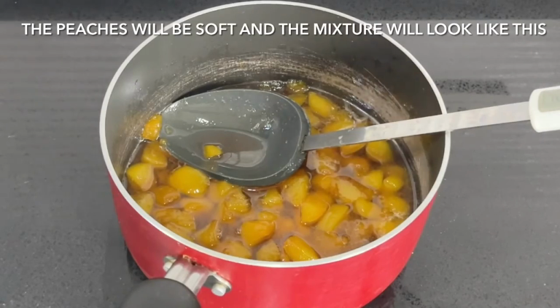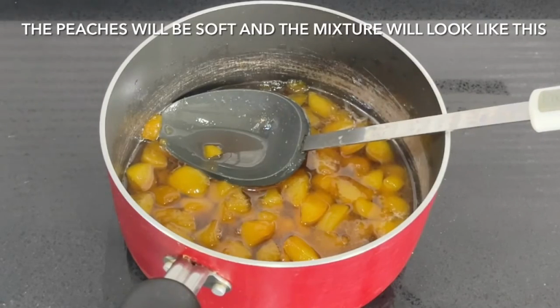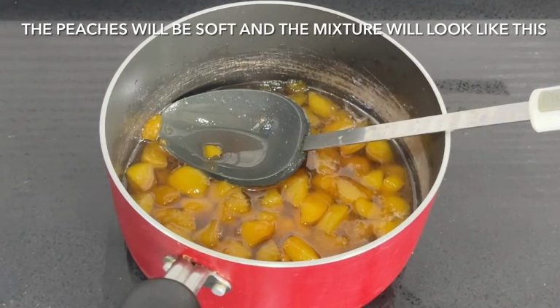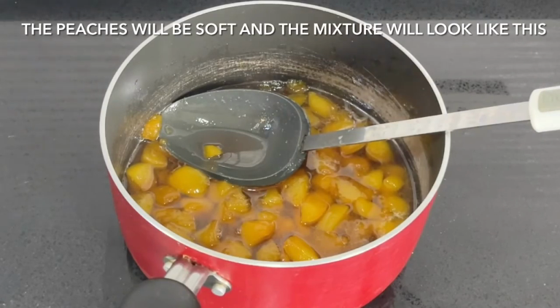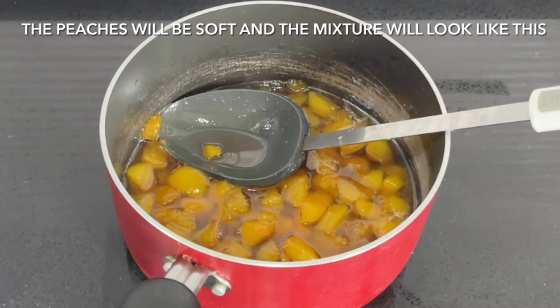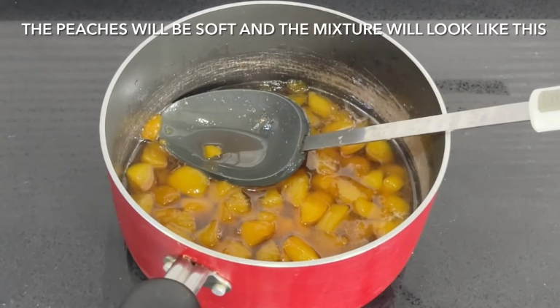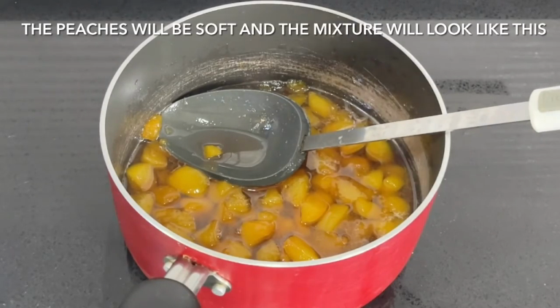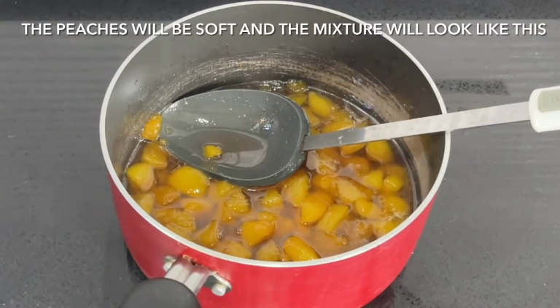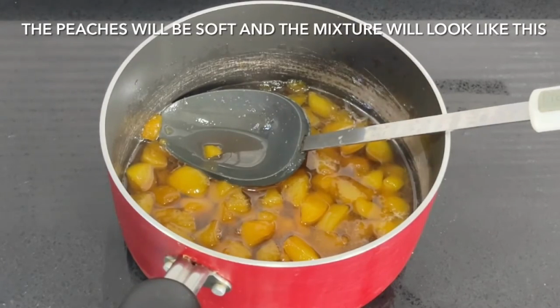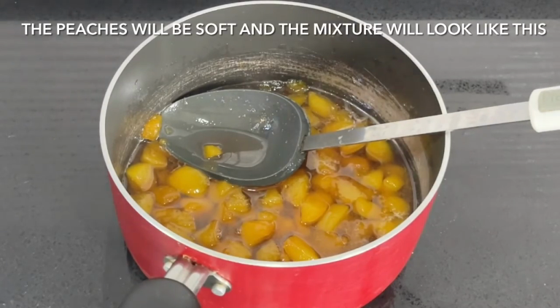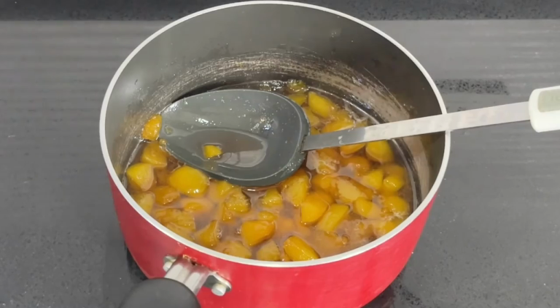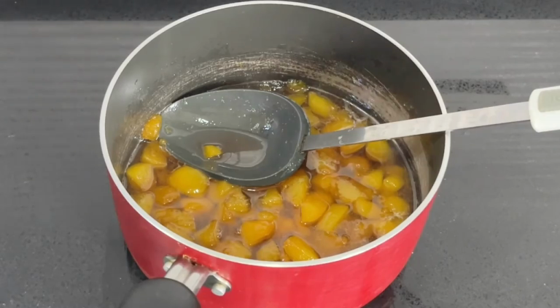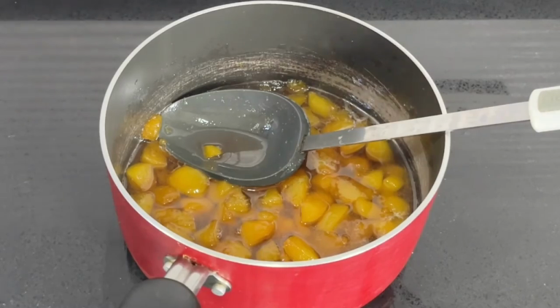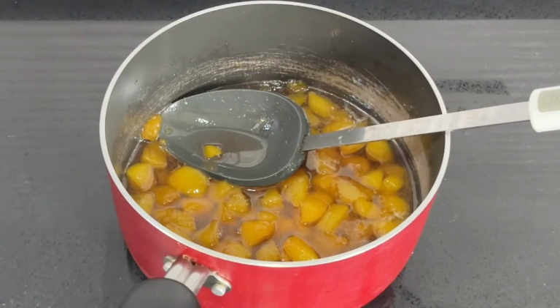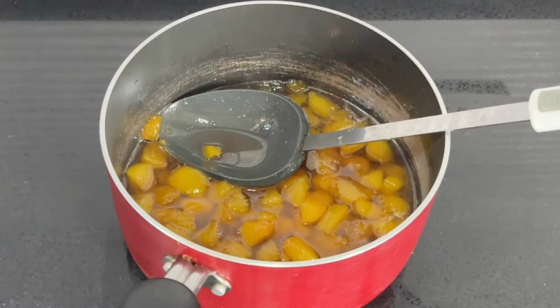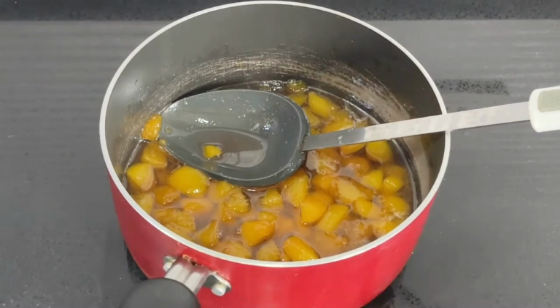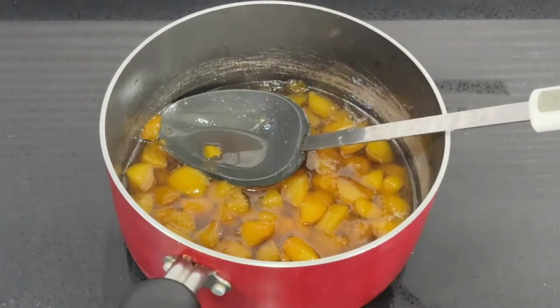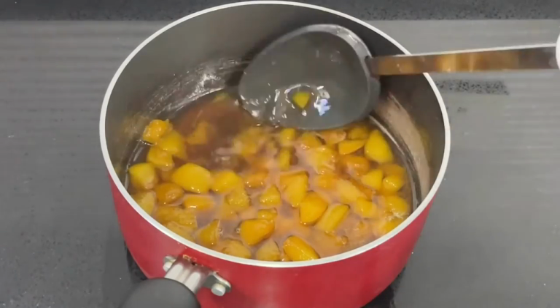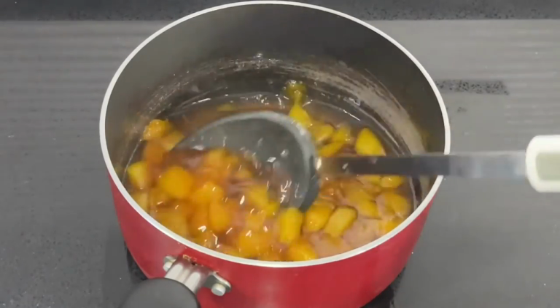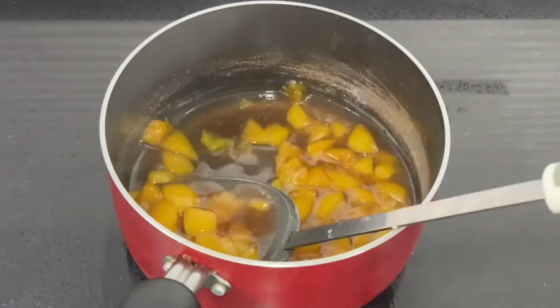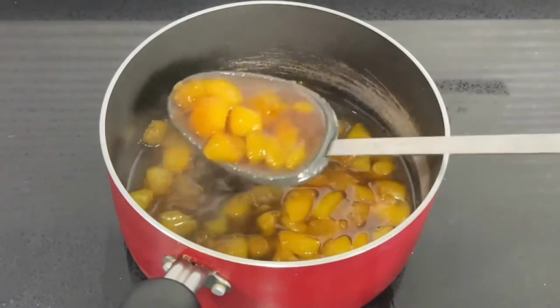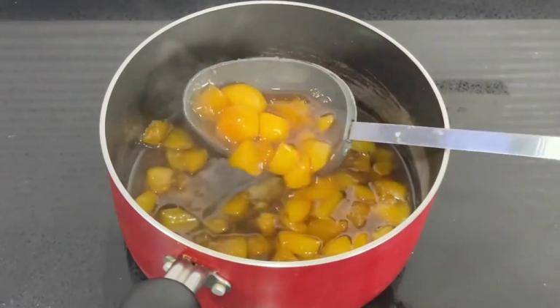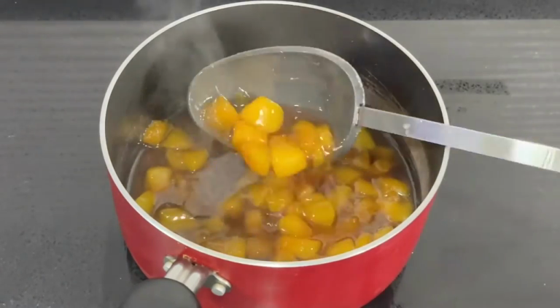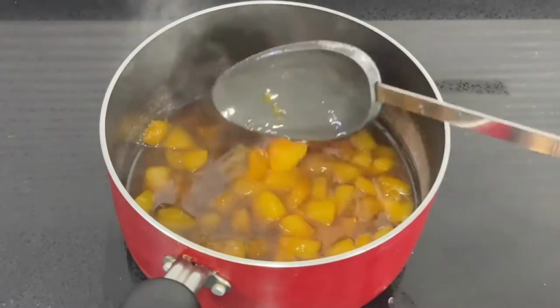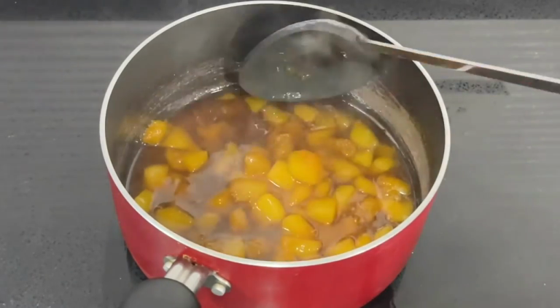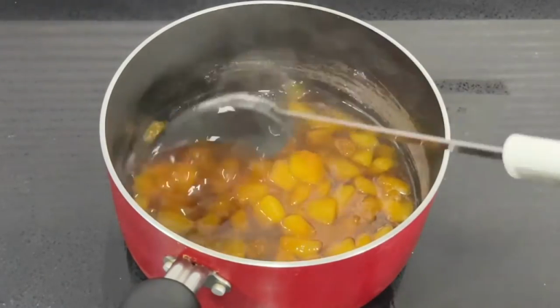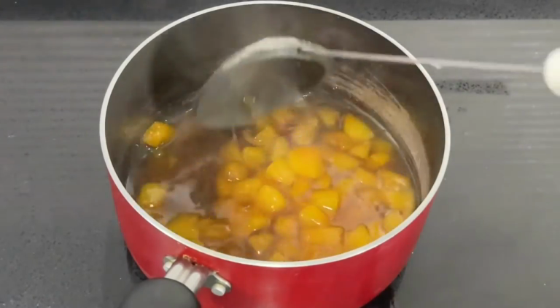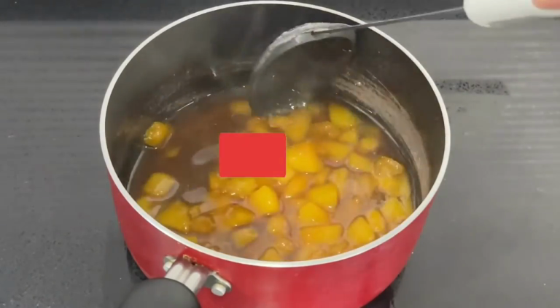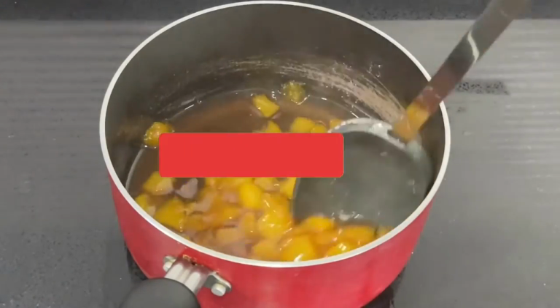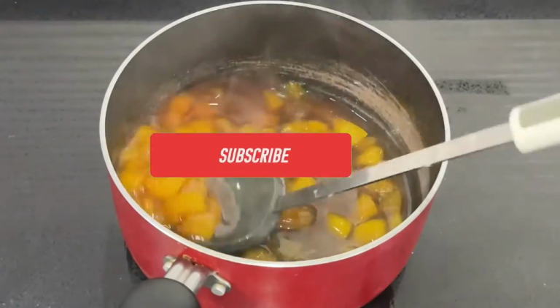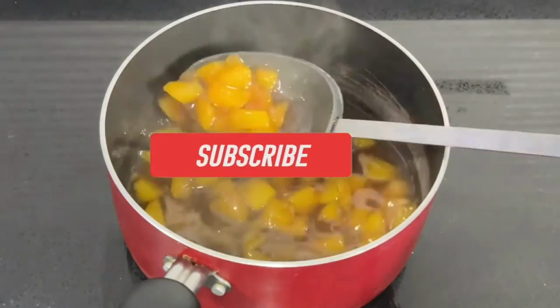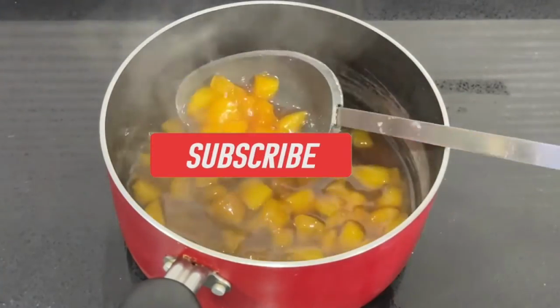Once it's ready, remove it from the heat. The mixture will look something like this.